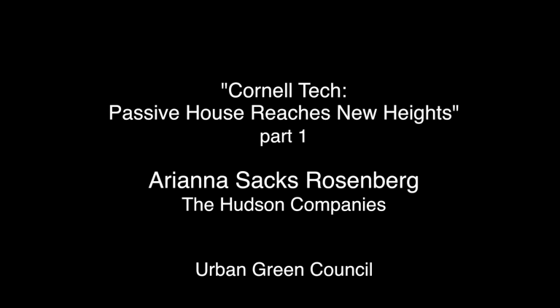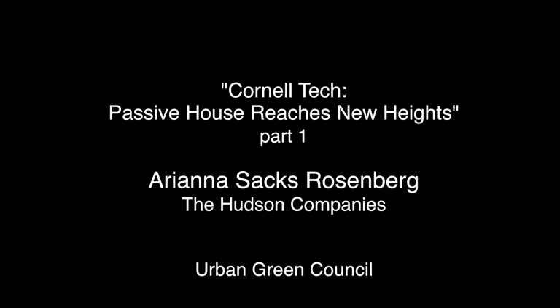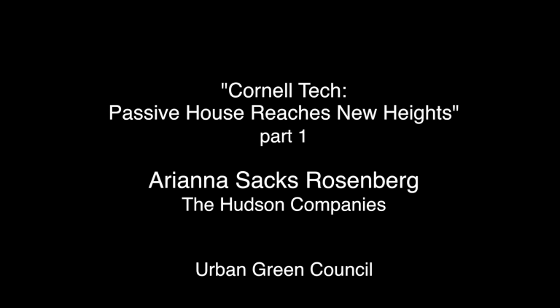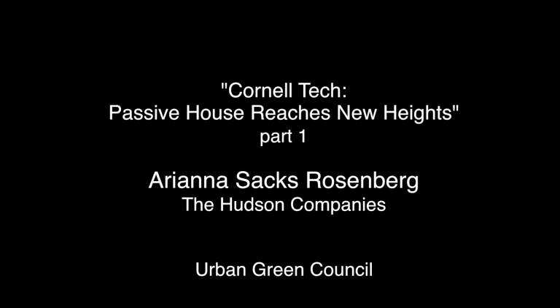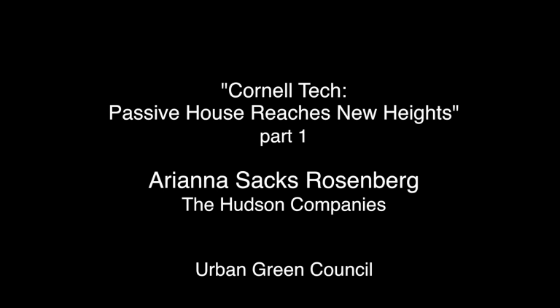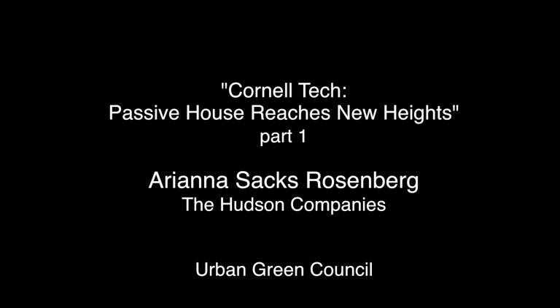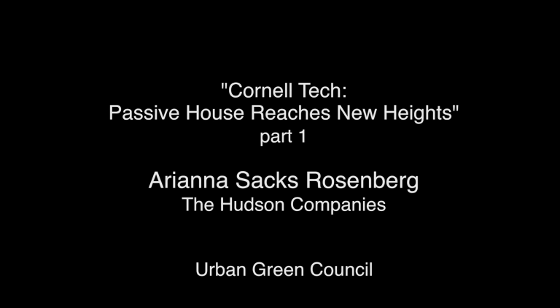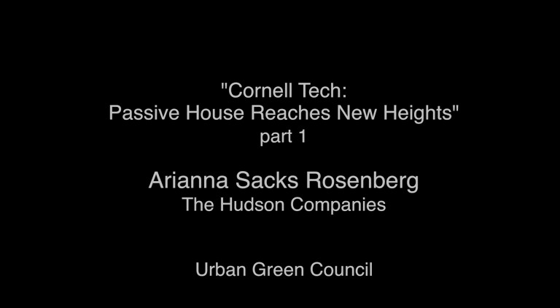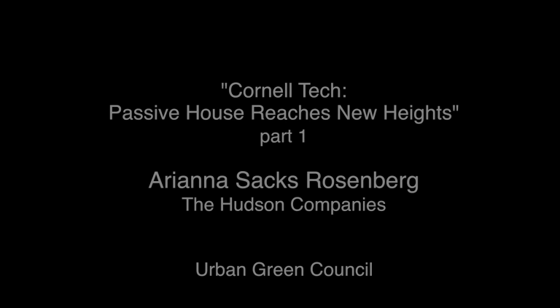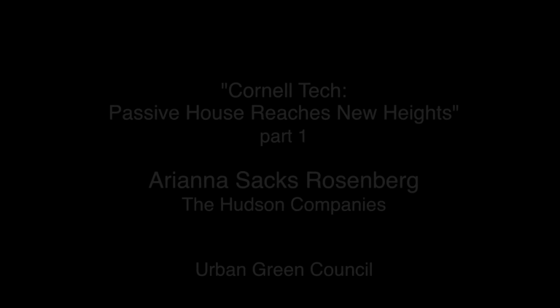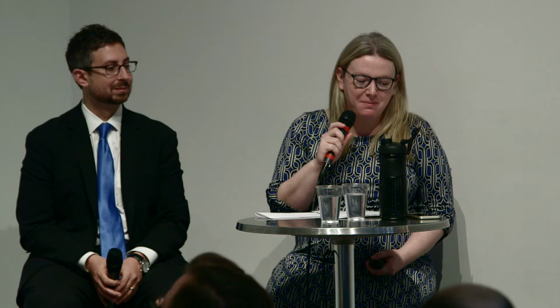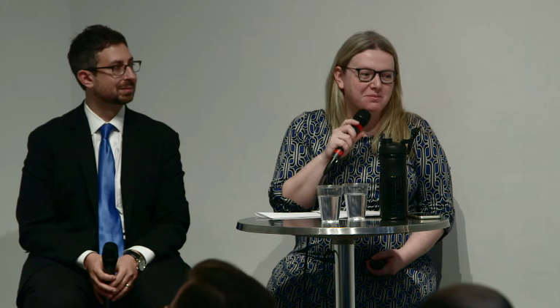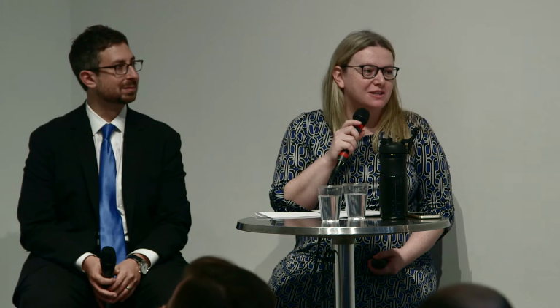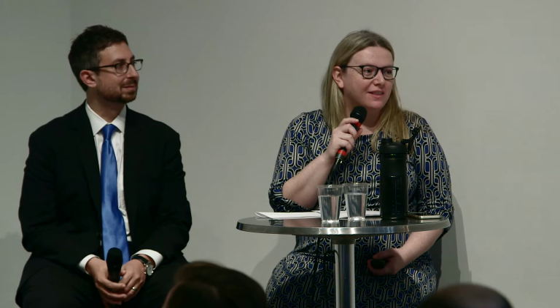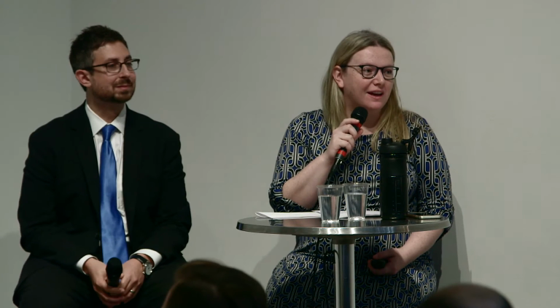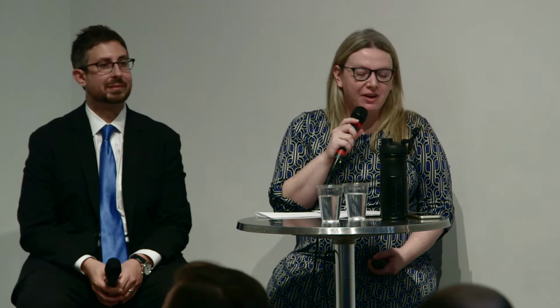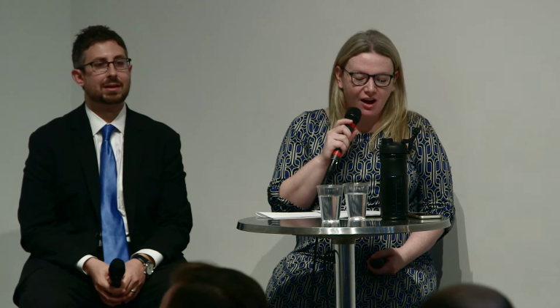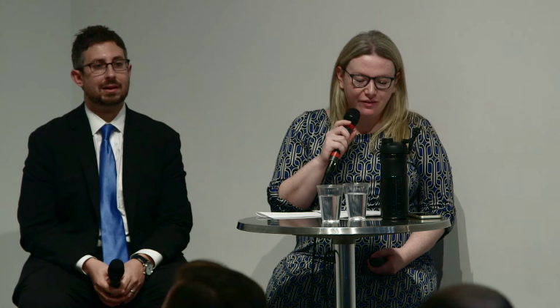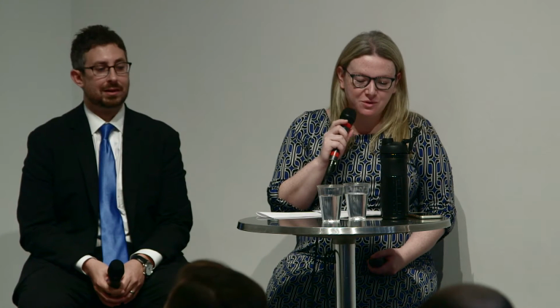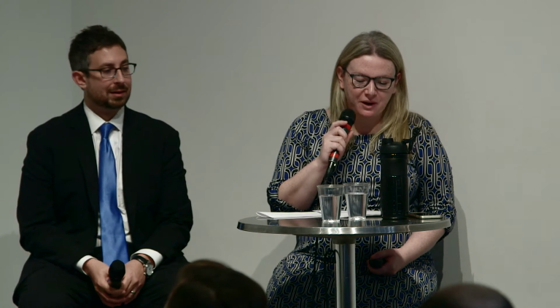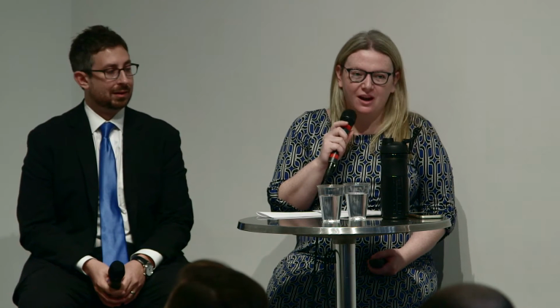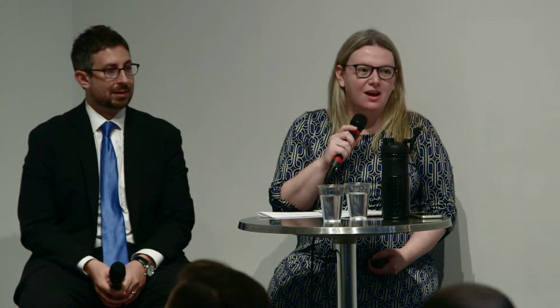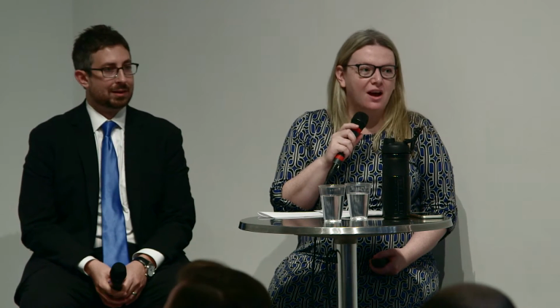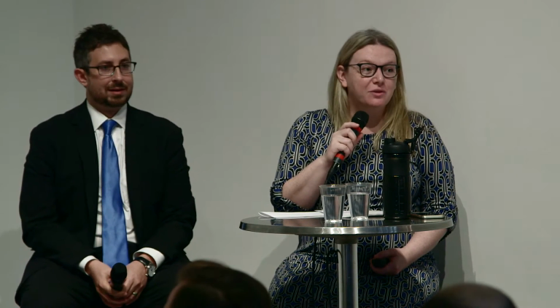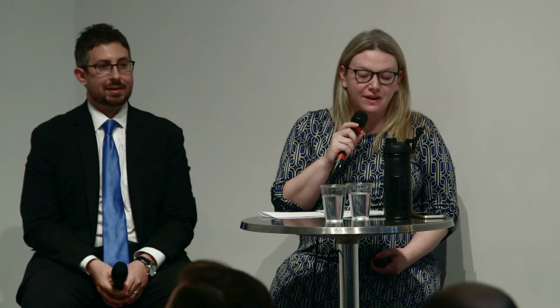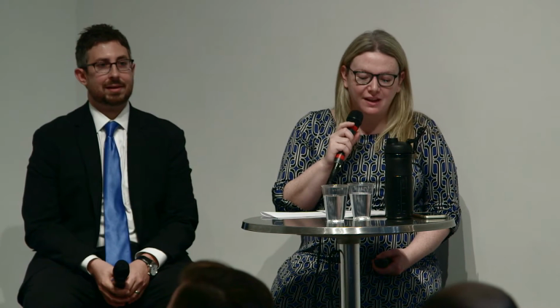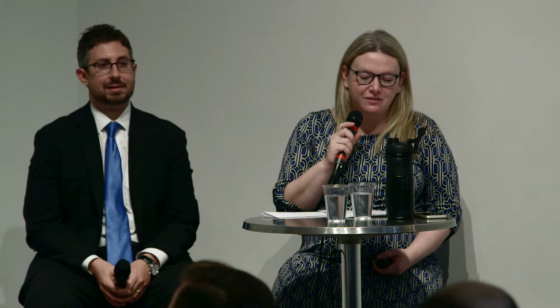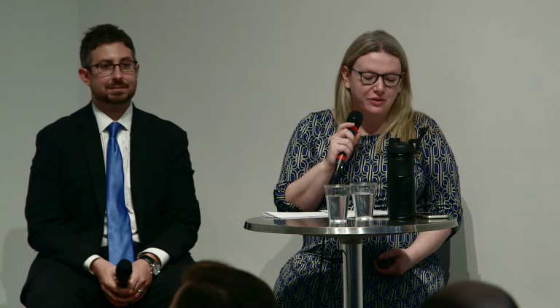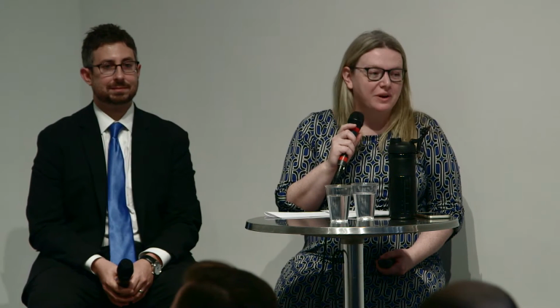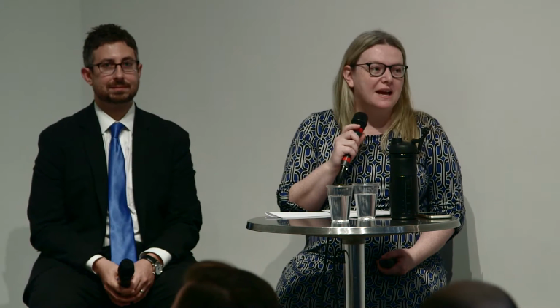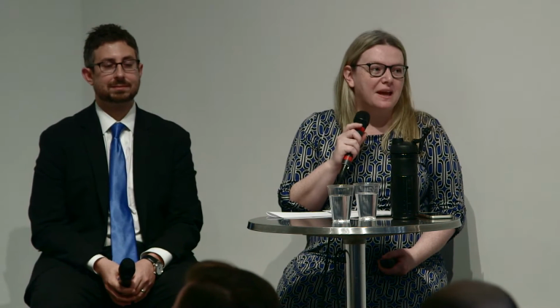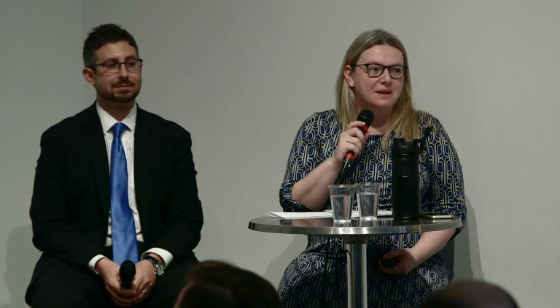Good morning. We're here to talk to you today about an amazing project that our firms are working on on Roosevelt Island for the Cornell Tech campus.